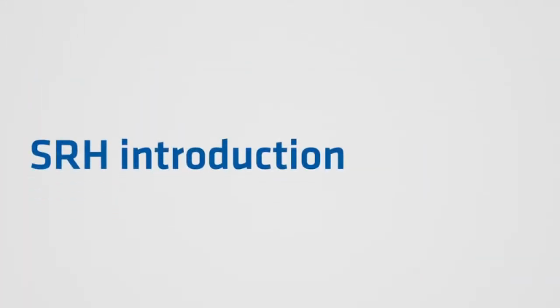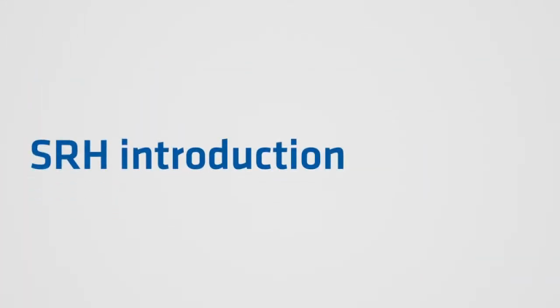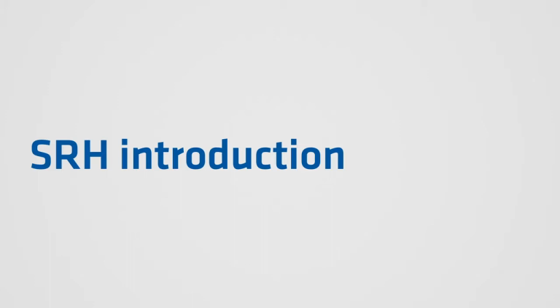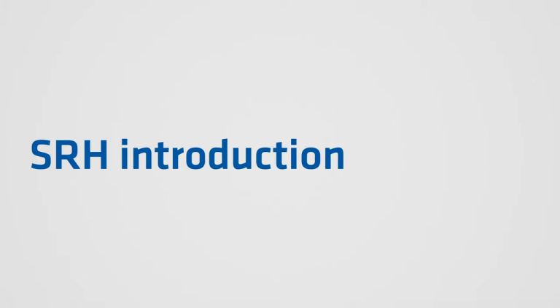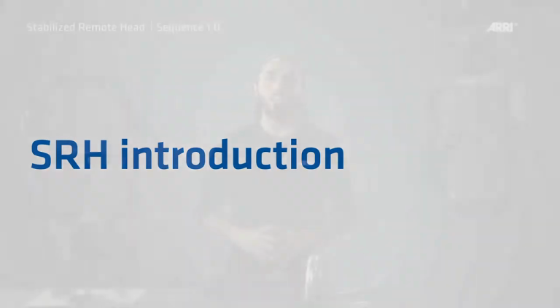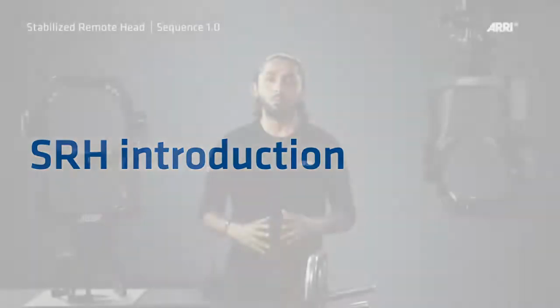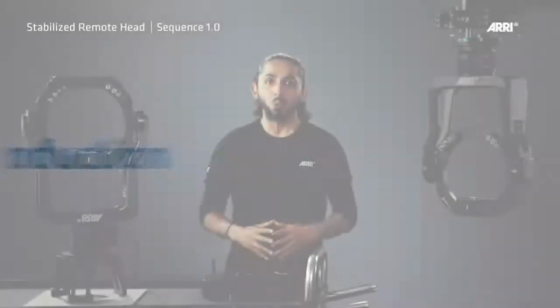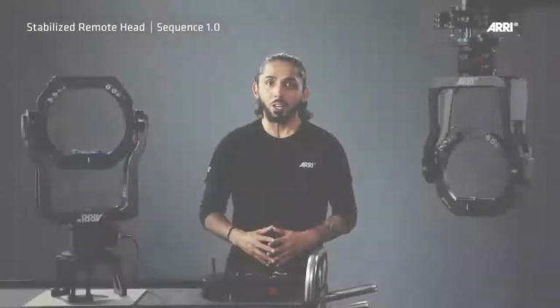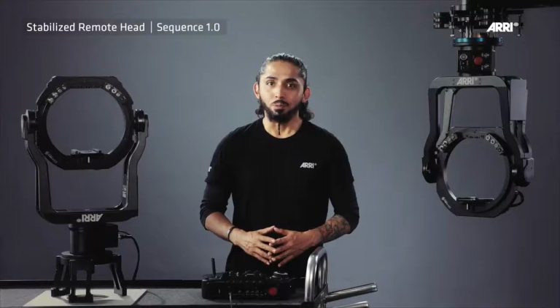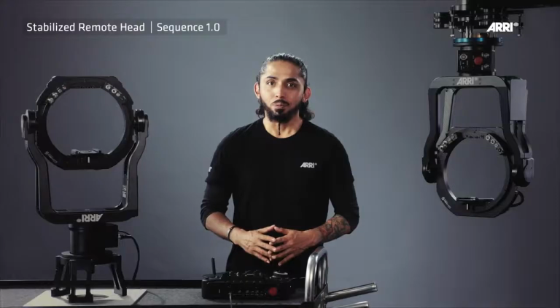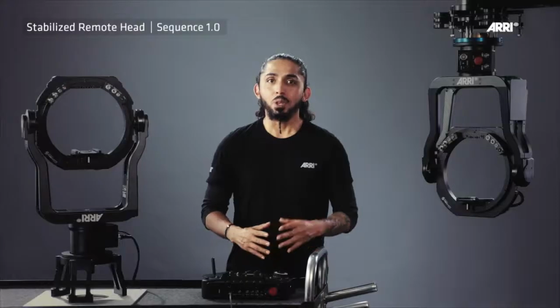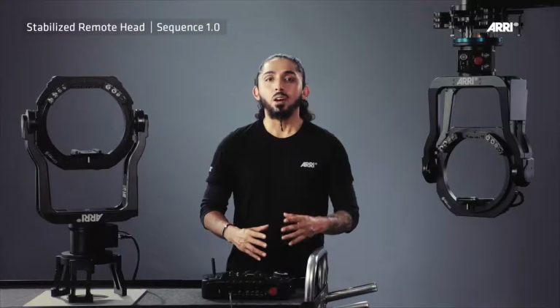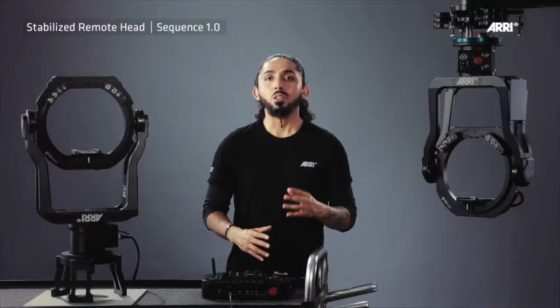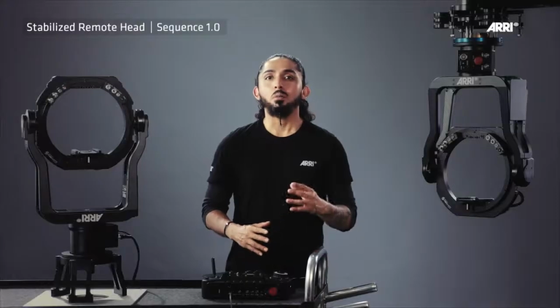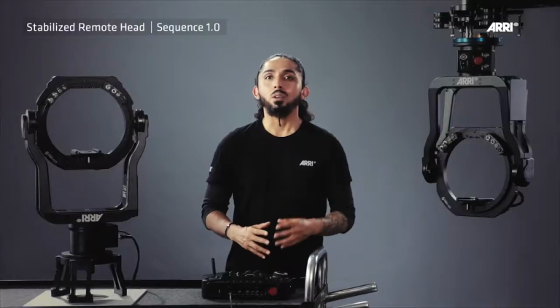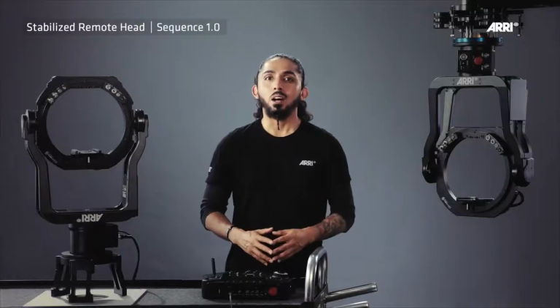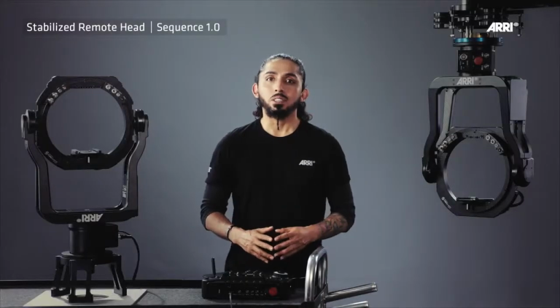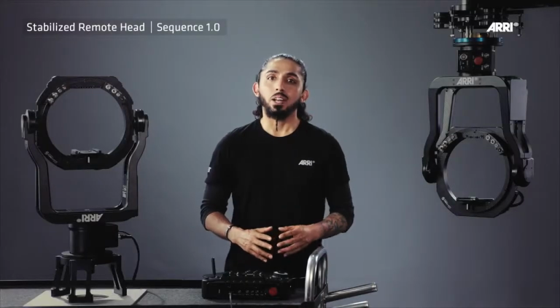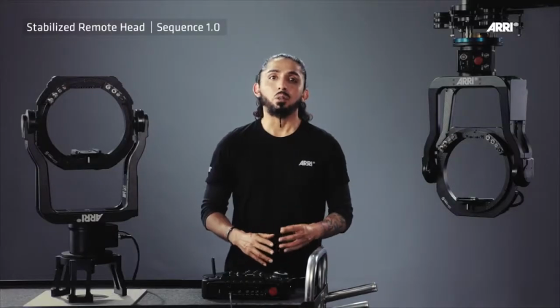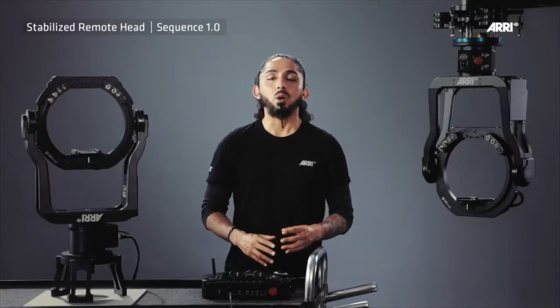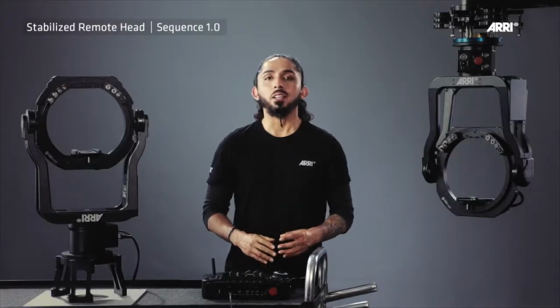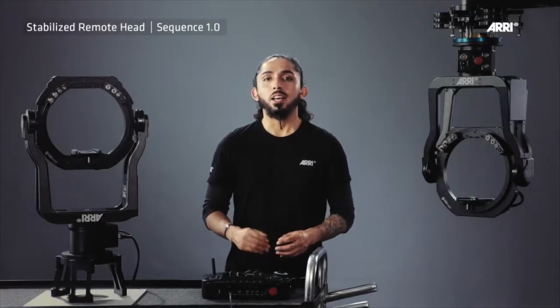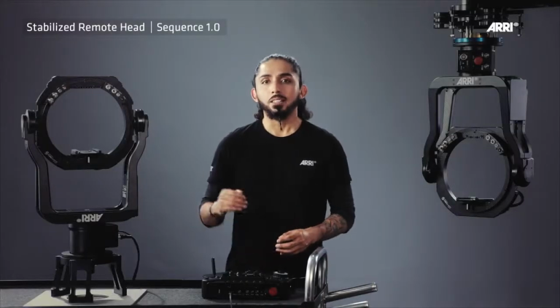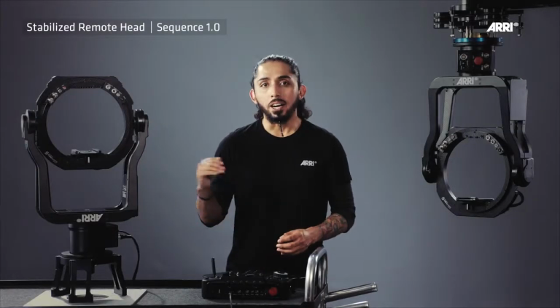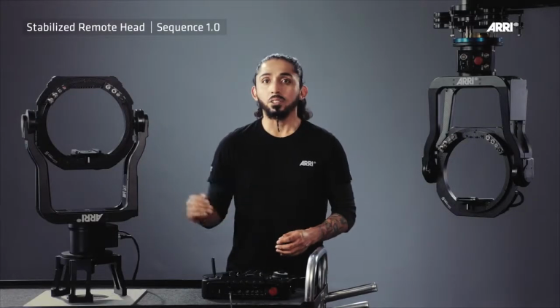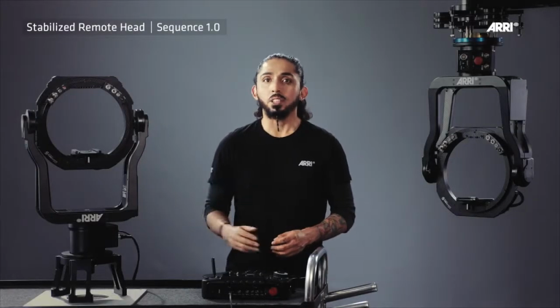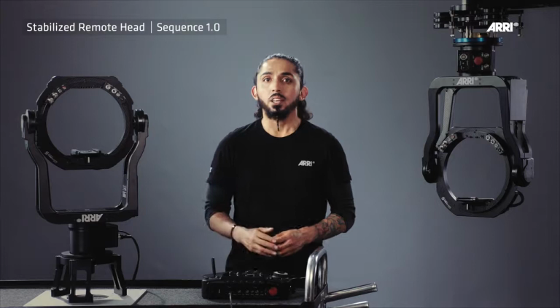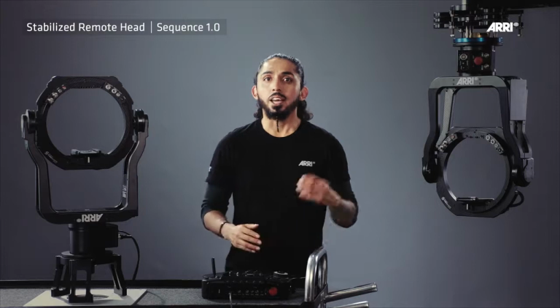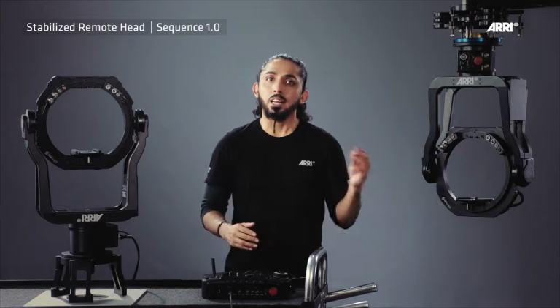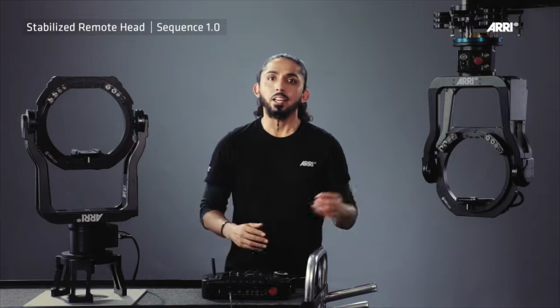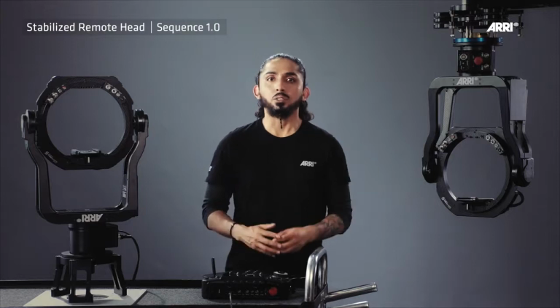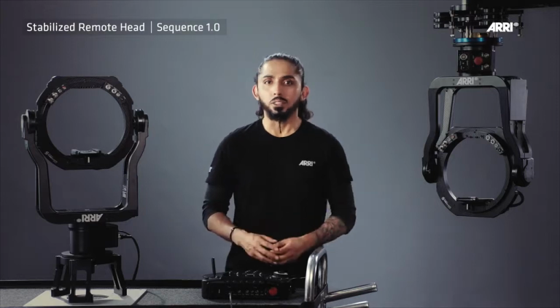Welcome everybody, I'm Junior Lucano. Today I want to talk about the ARRI Stabilized Remote Head SRH3 and SRH360.